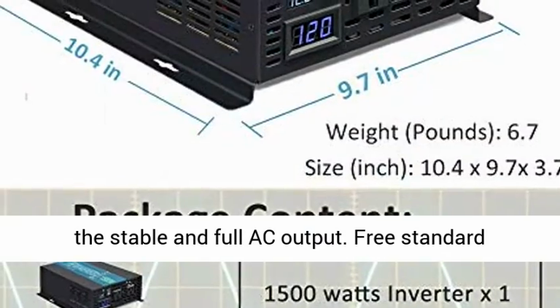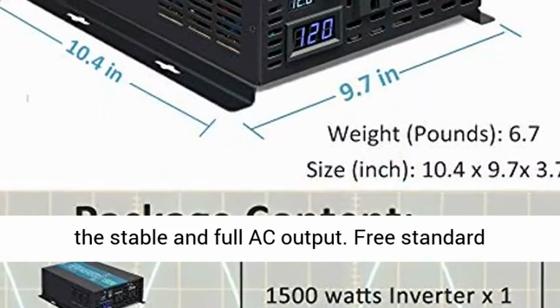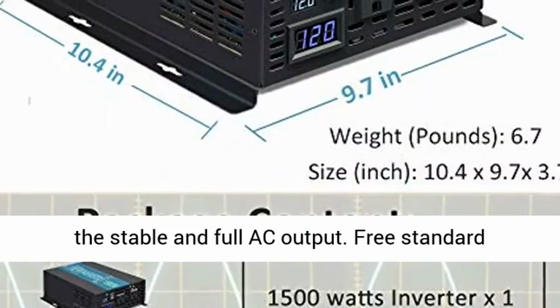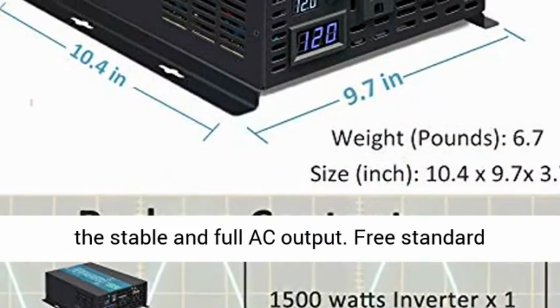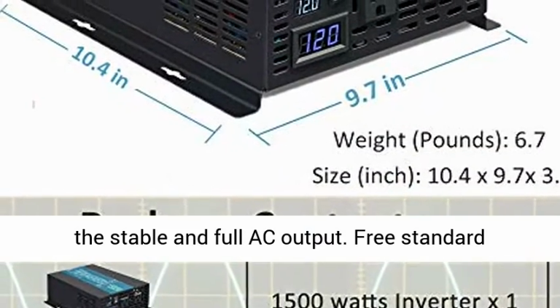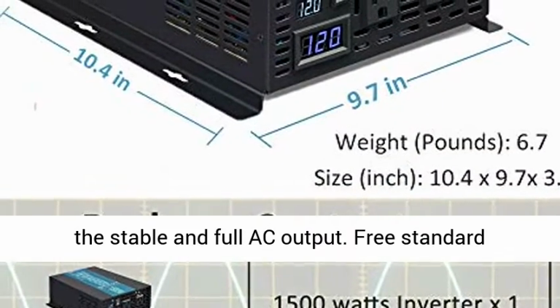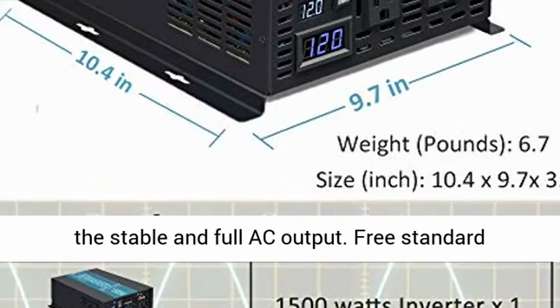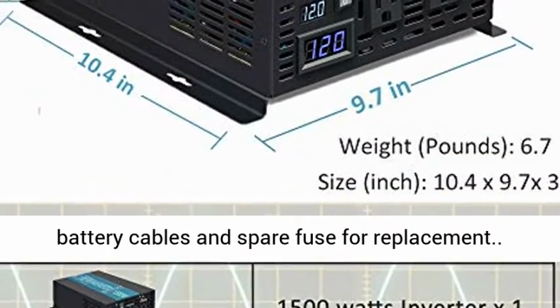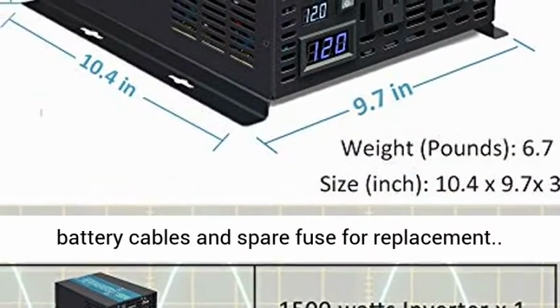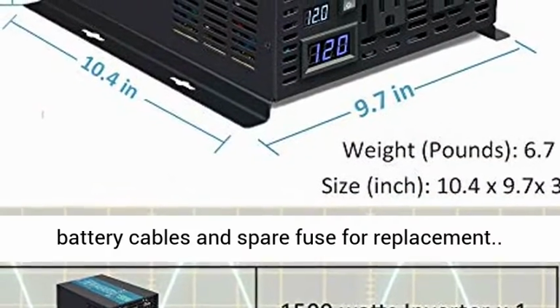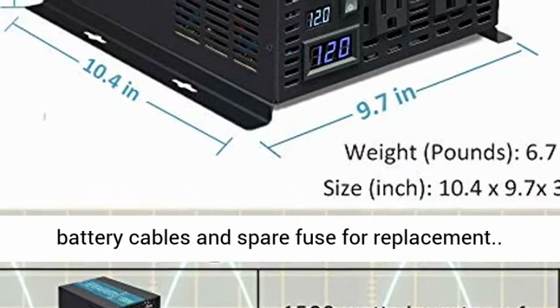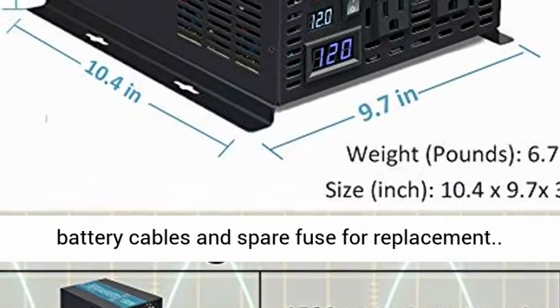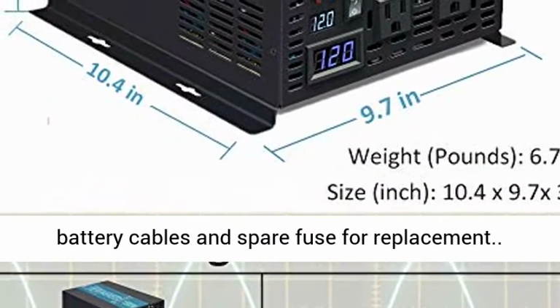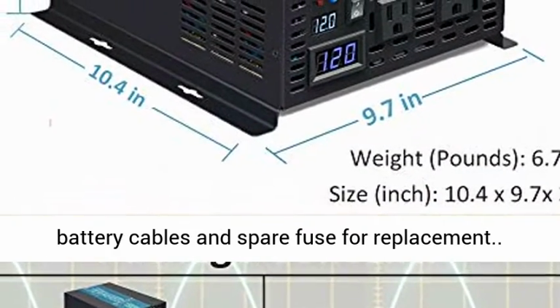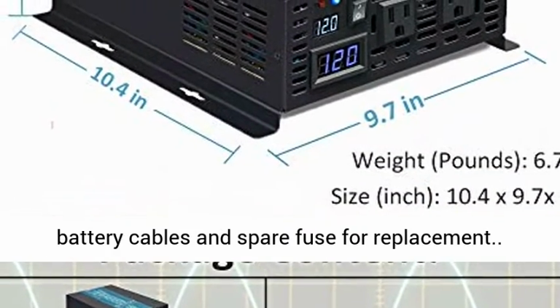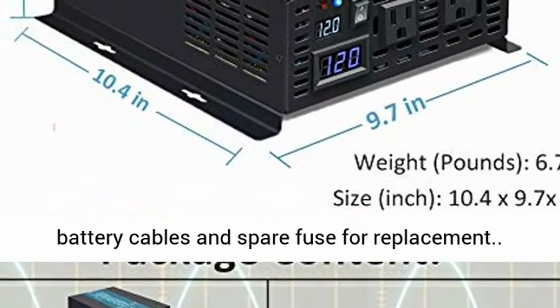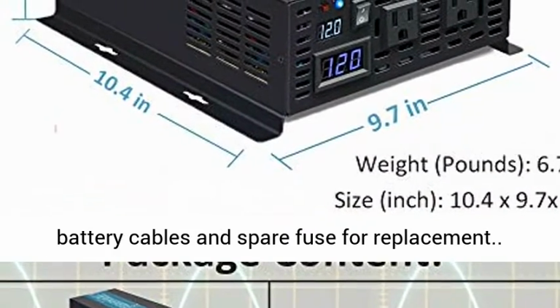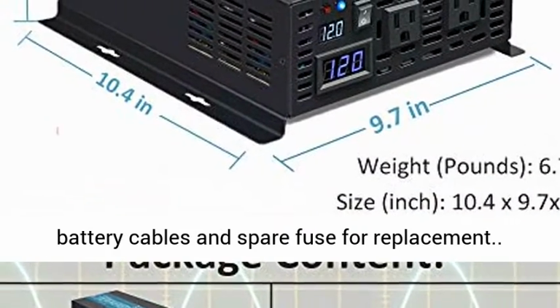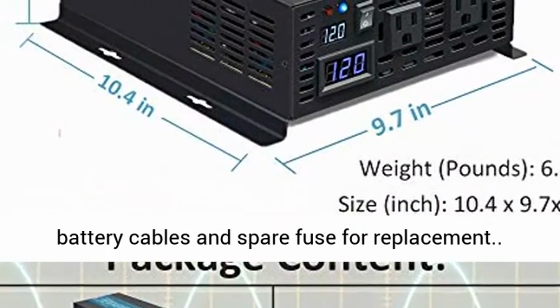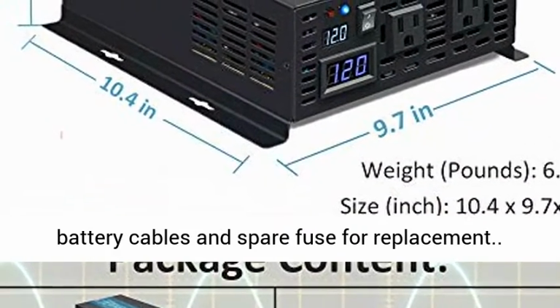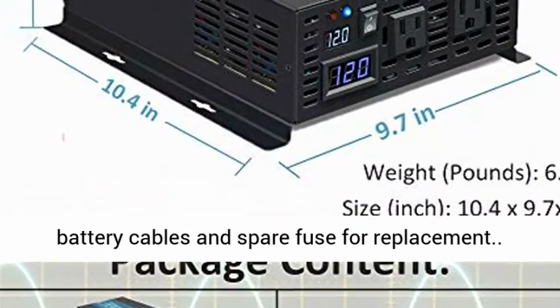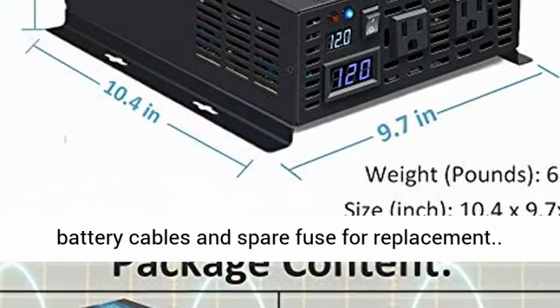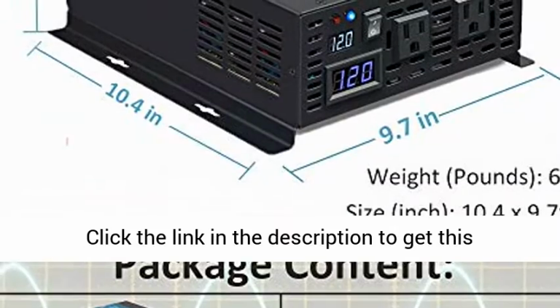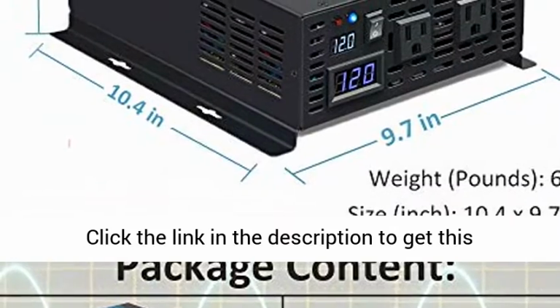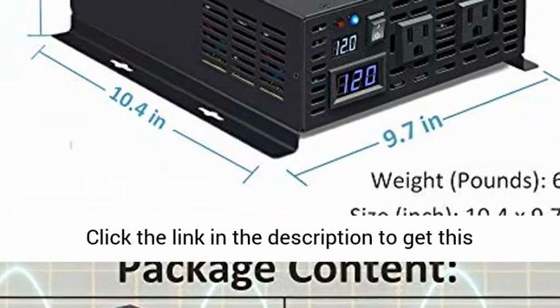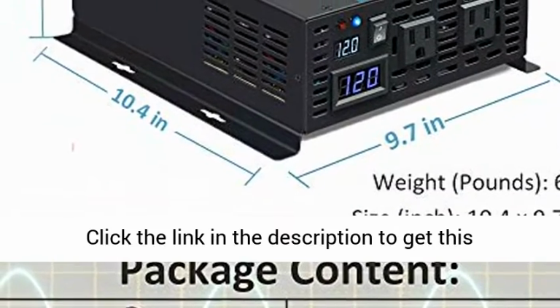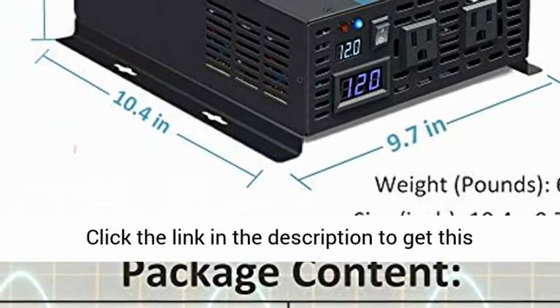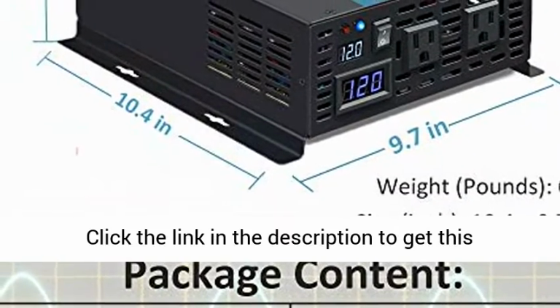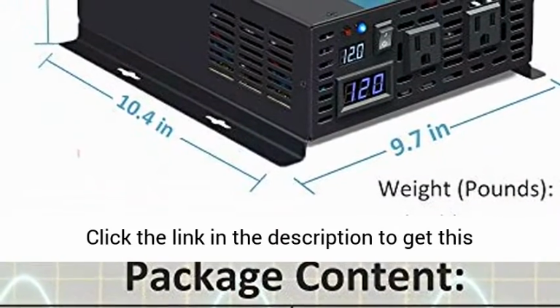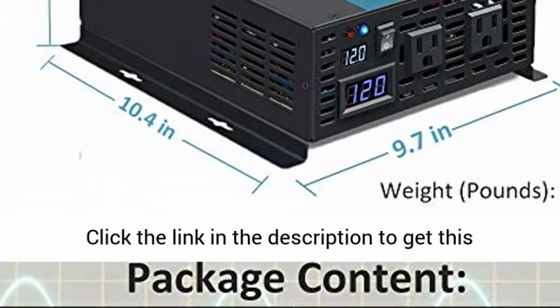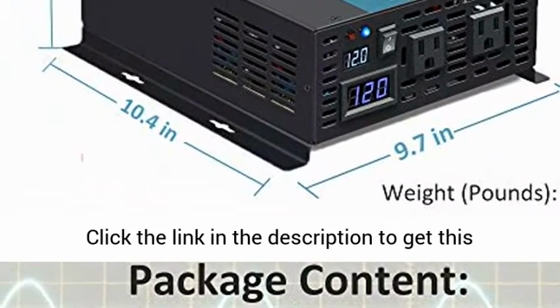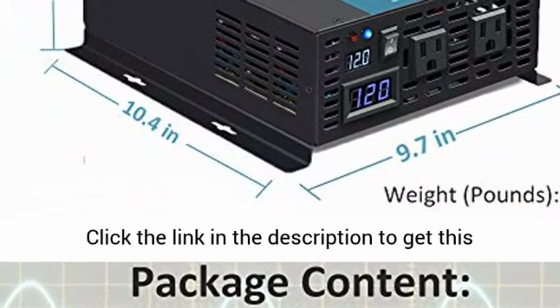Ensures stable and full AC output. Free standard battery cables and spare fuse for replacement included.